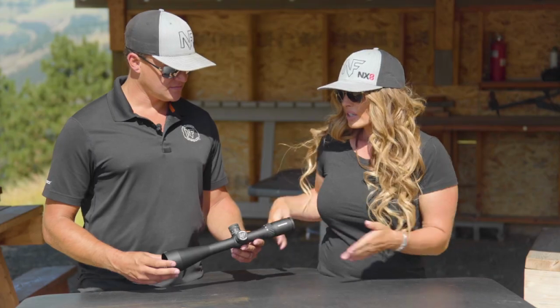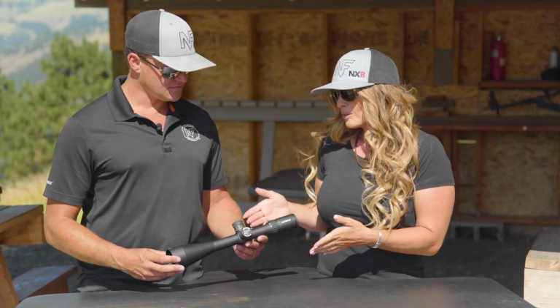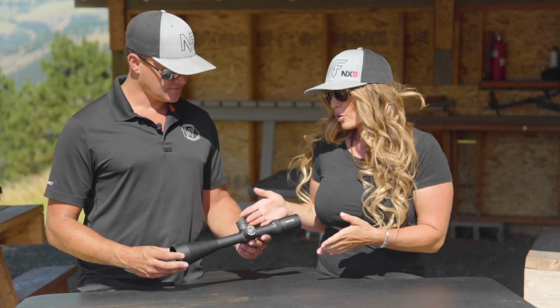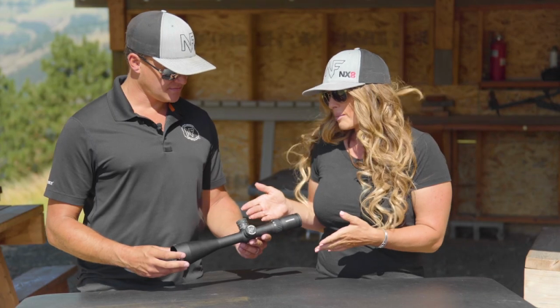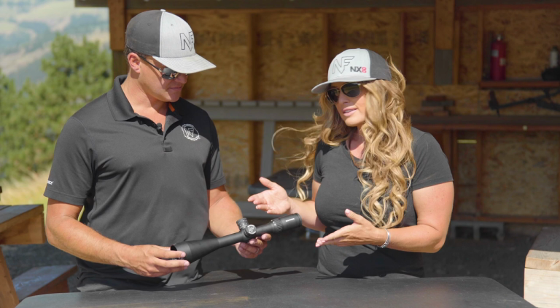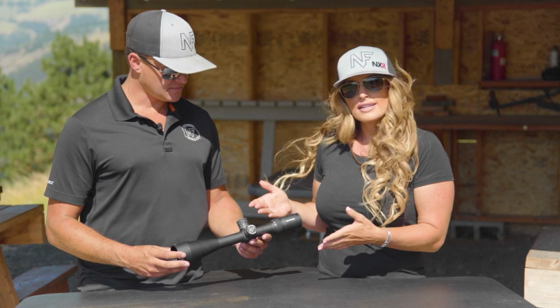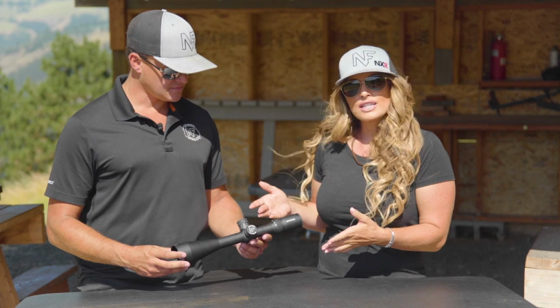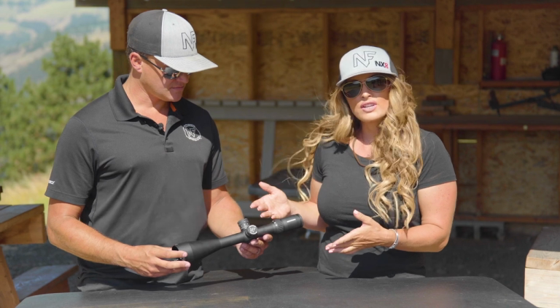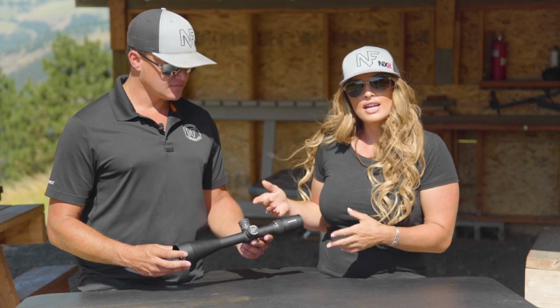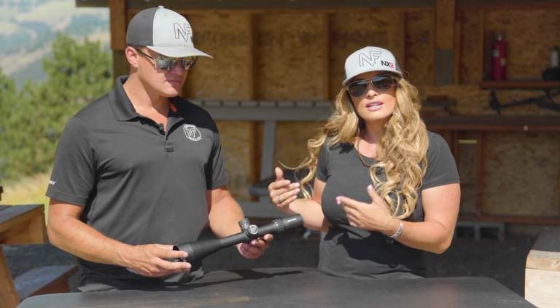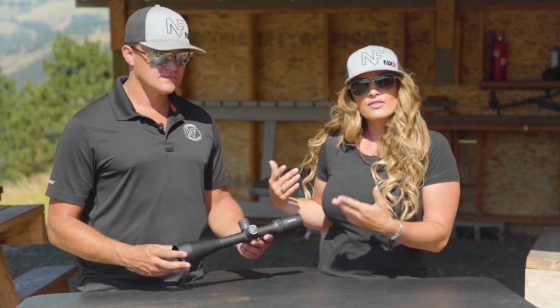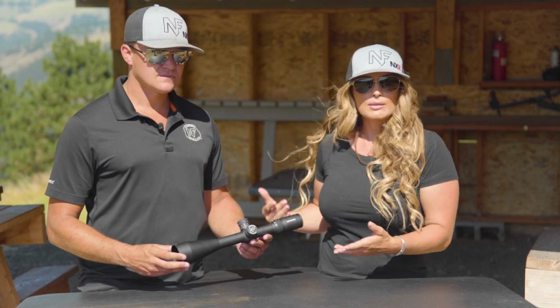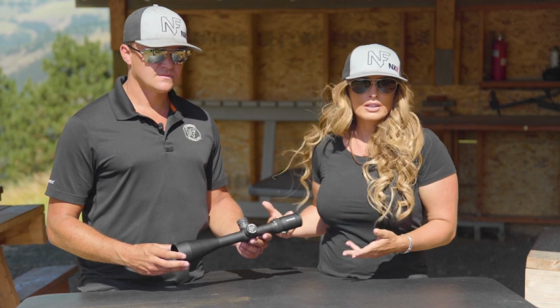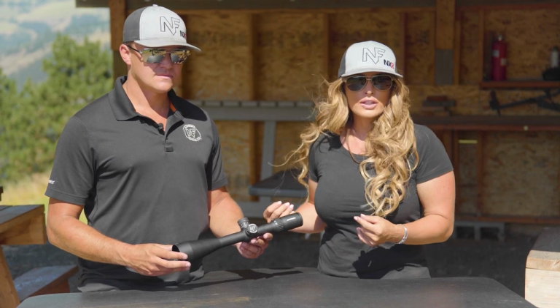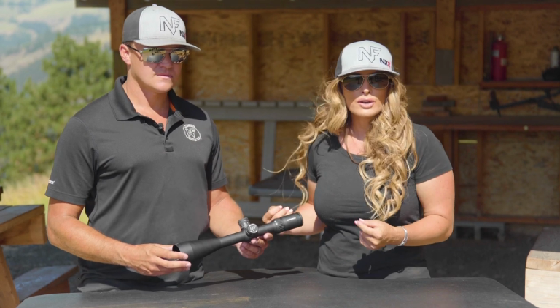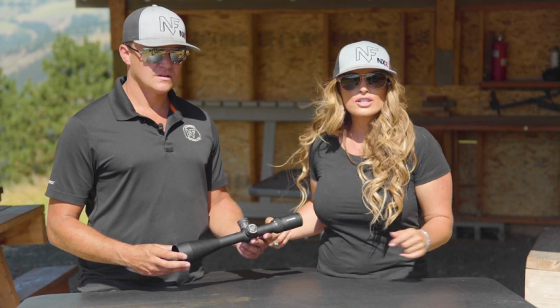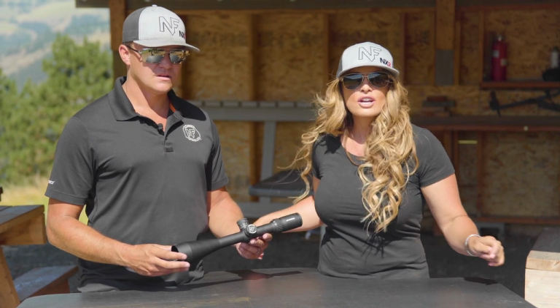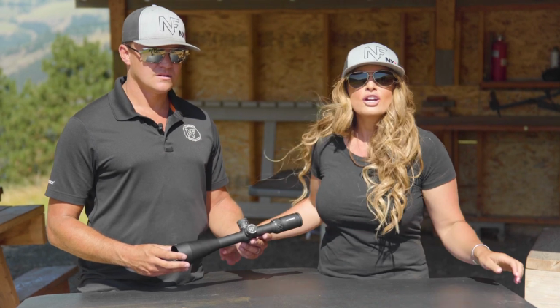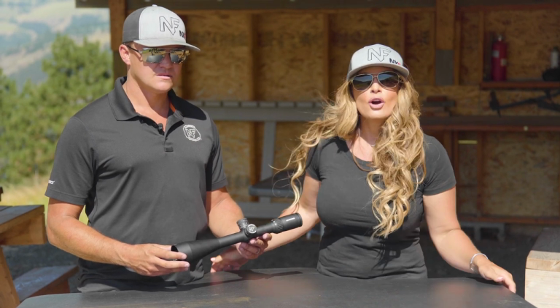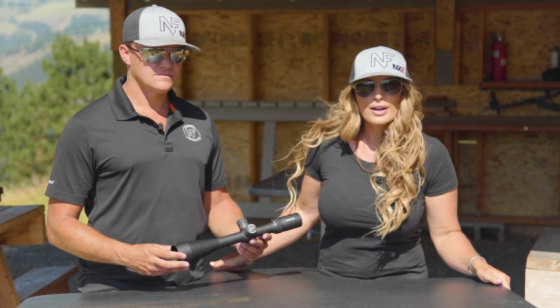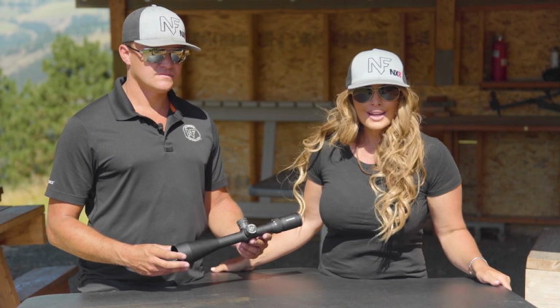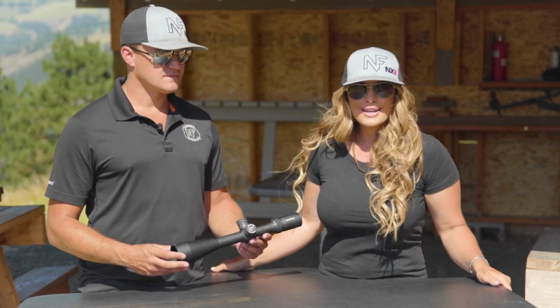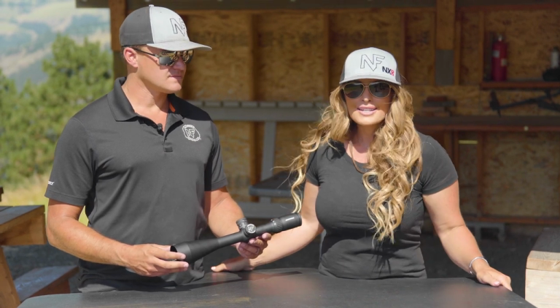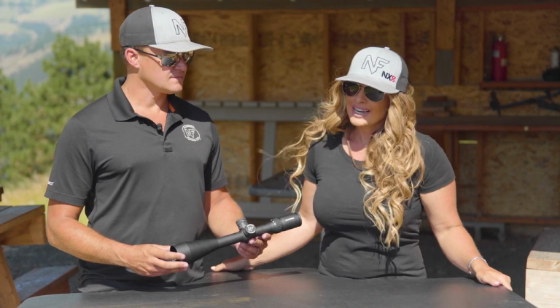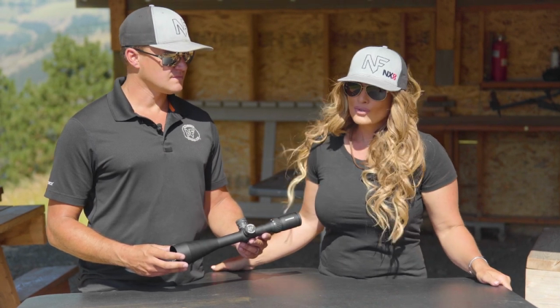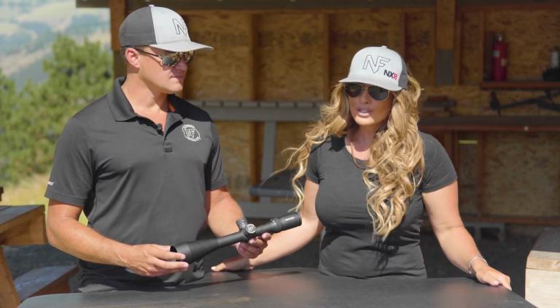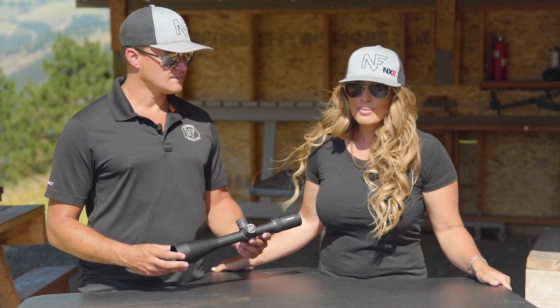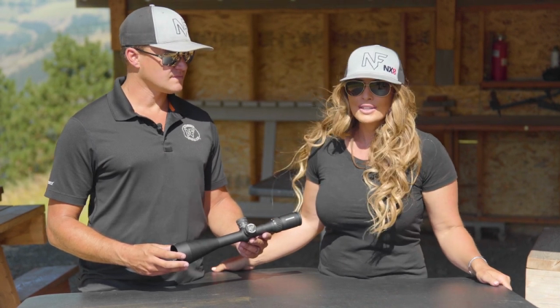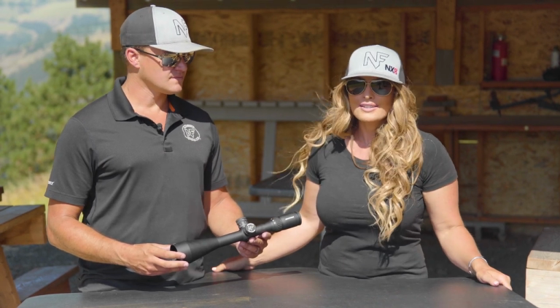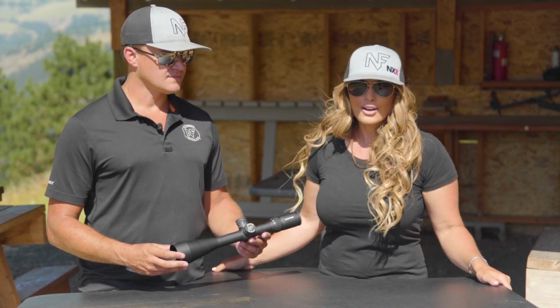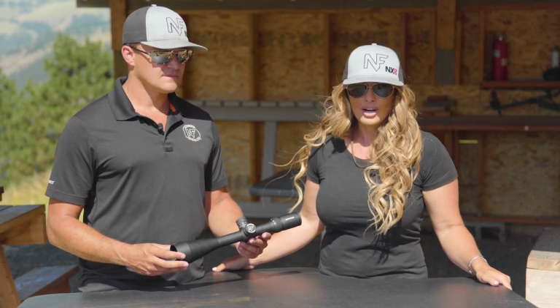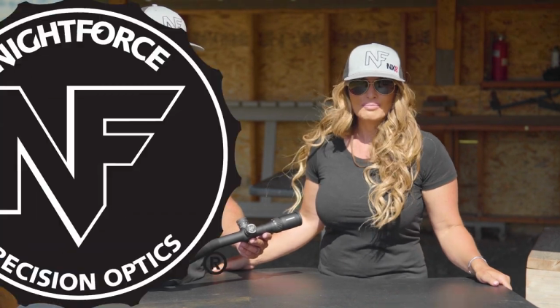To learn more about the SHV and its available configurations, go online to nightforceoptics.com.